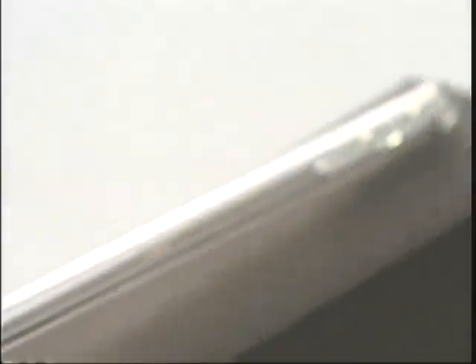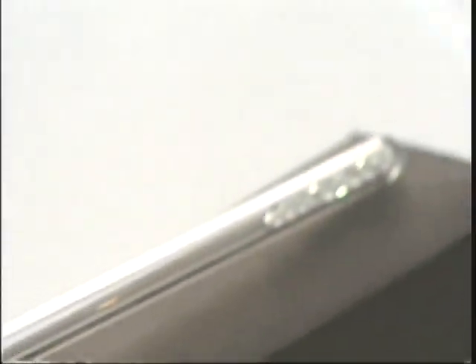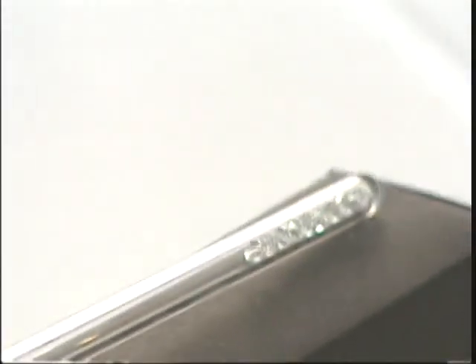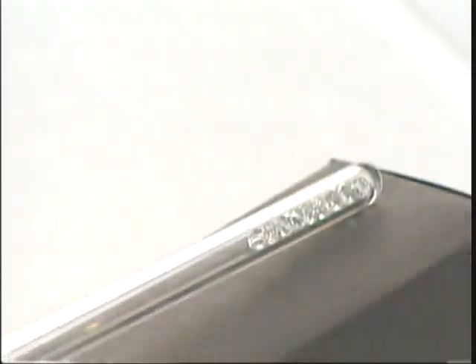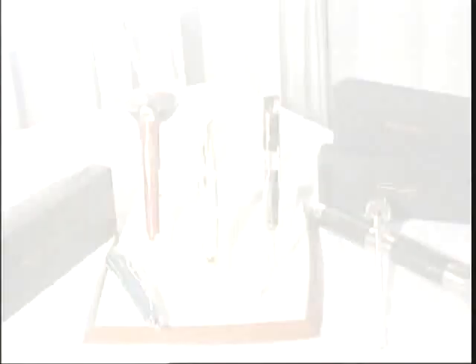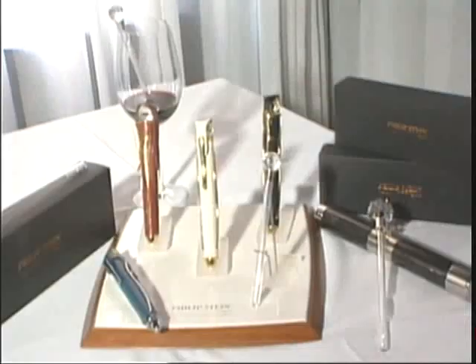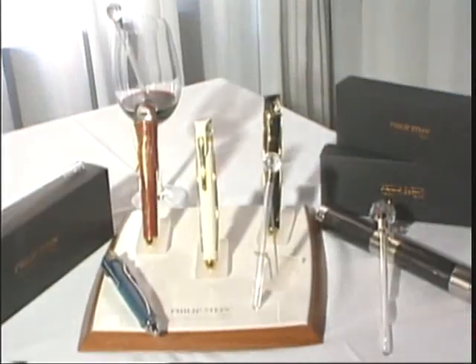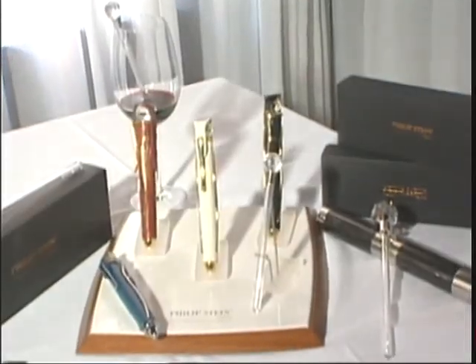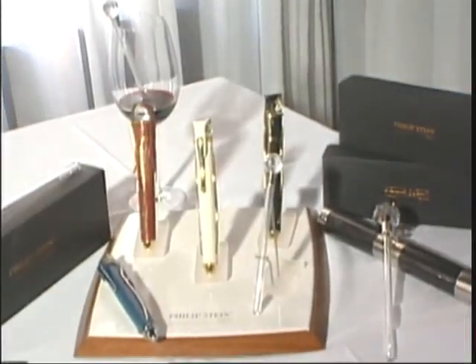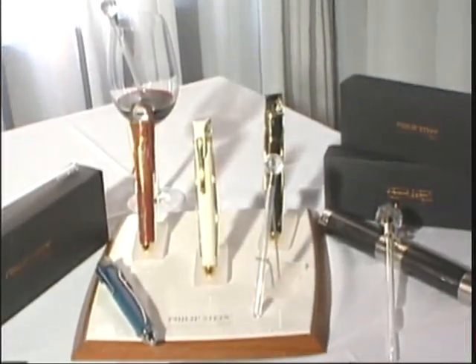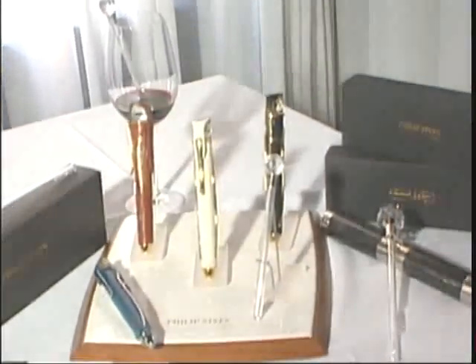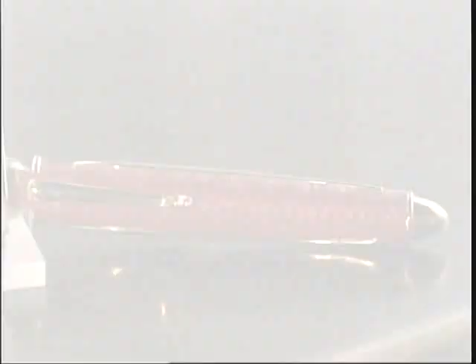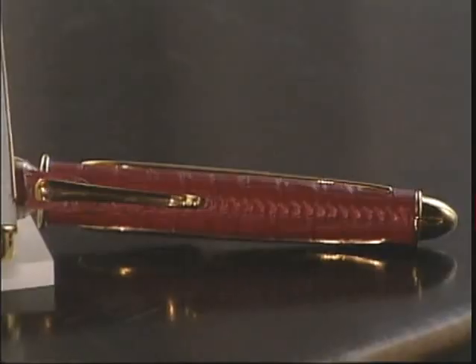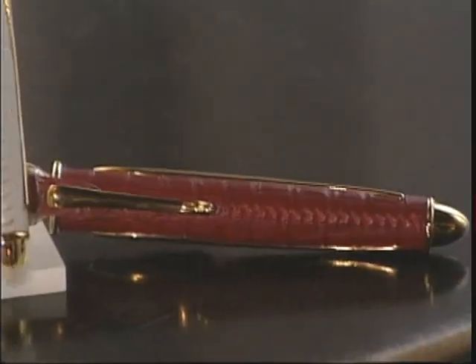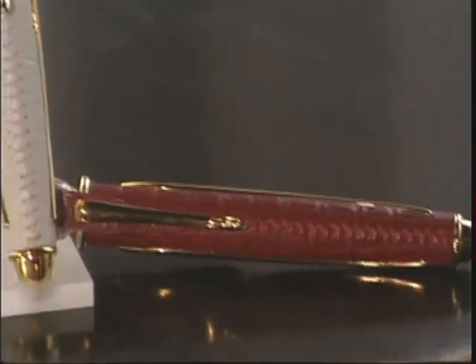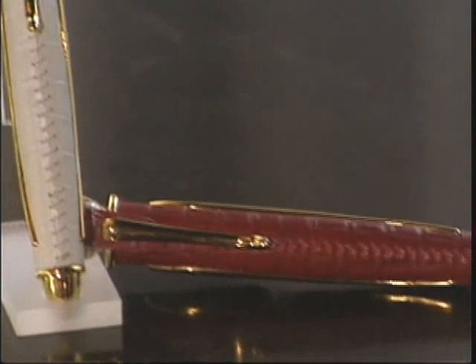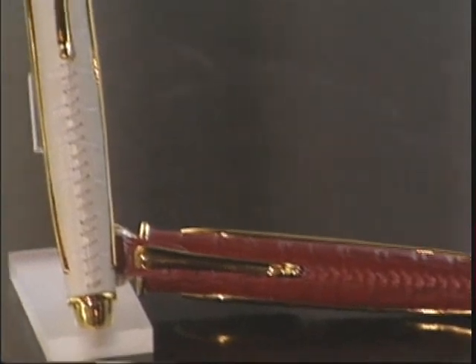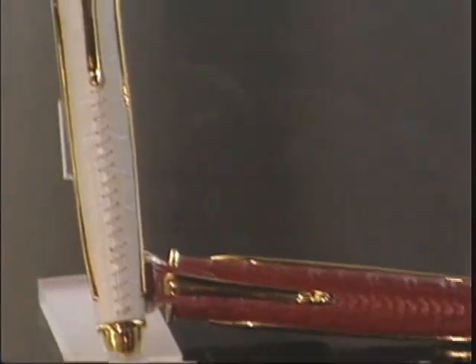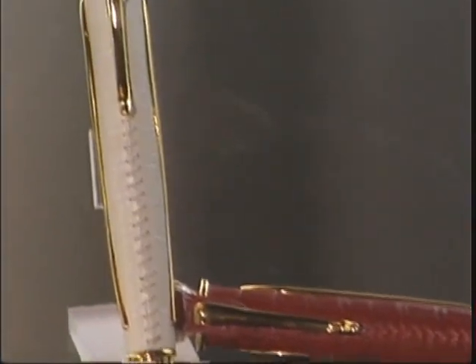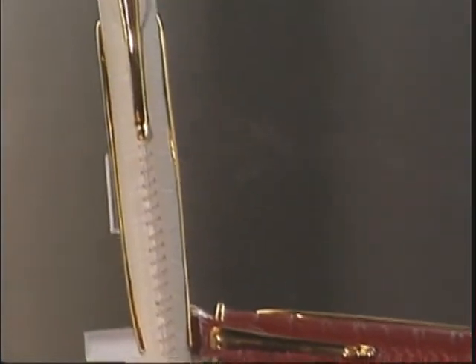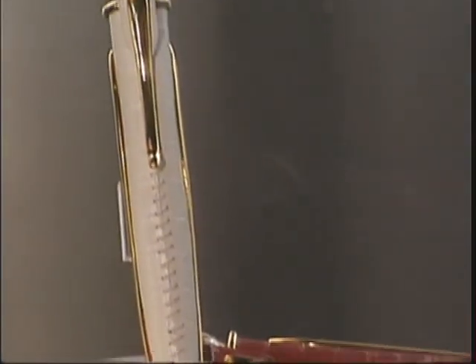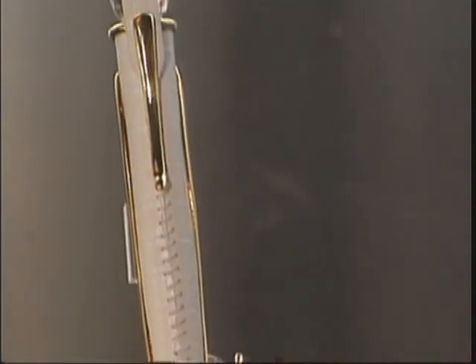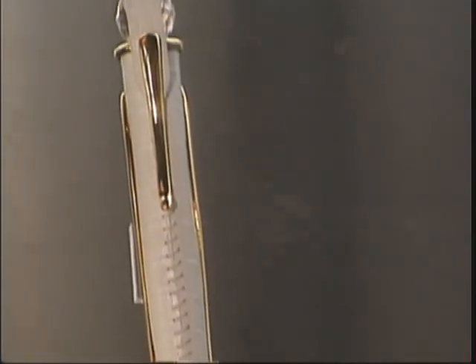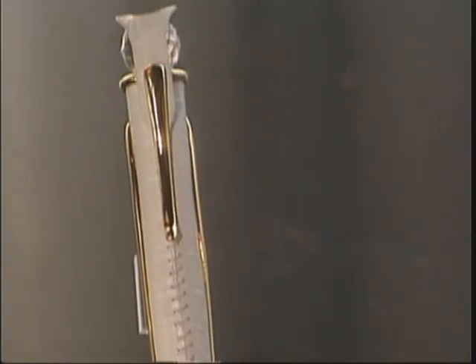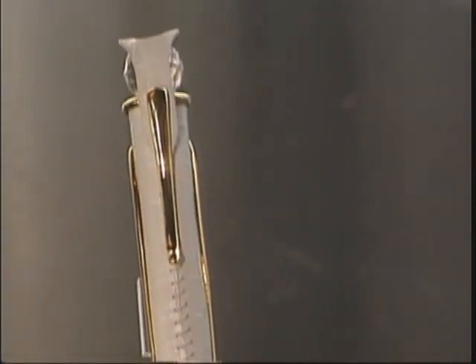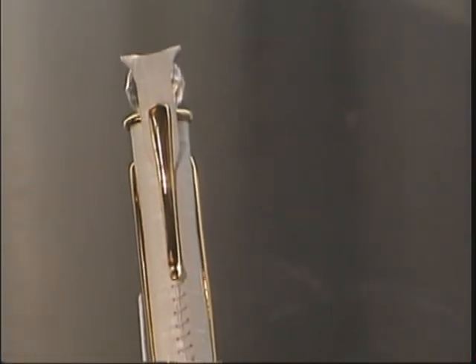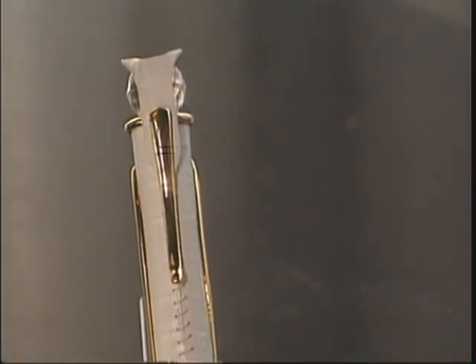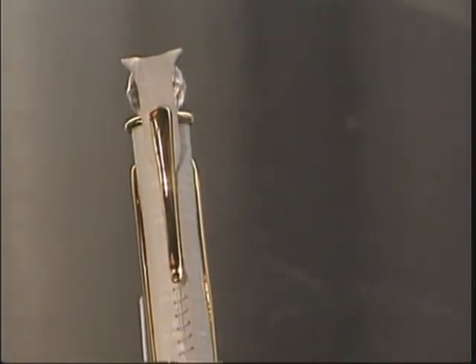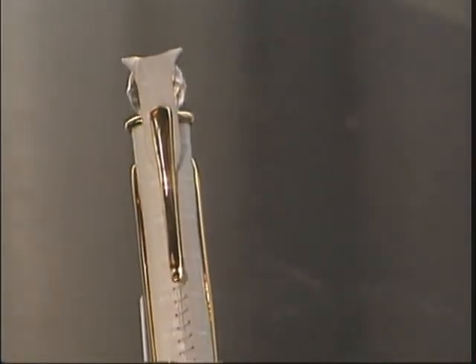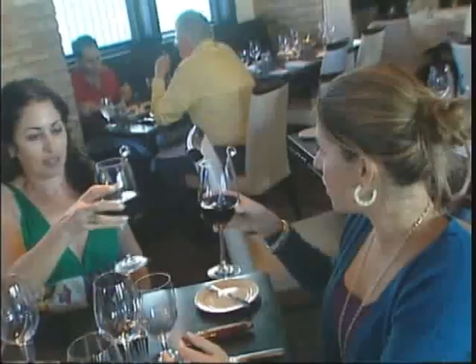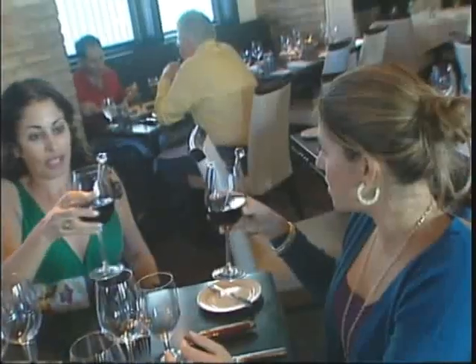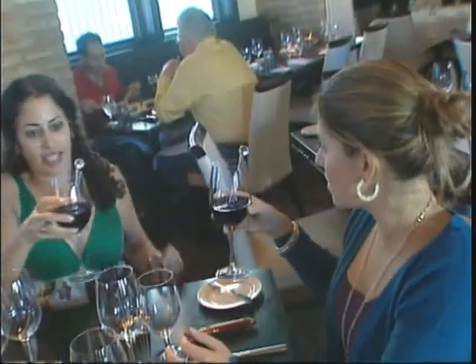They've got one for the bottle and one for the glass, and there's even a travel version for you luscious wine drinkers on the airplane.